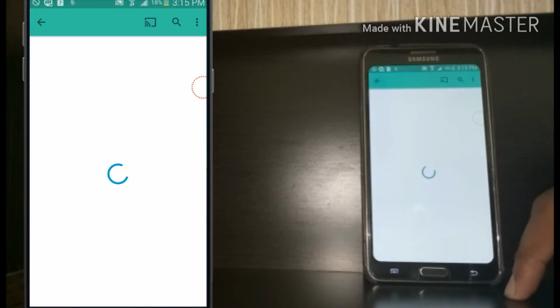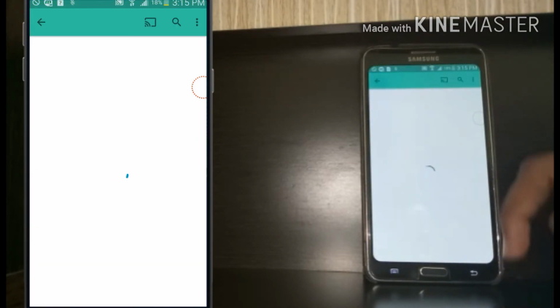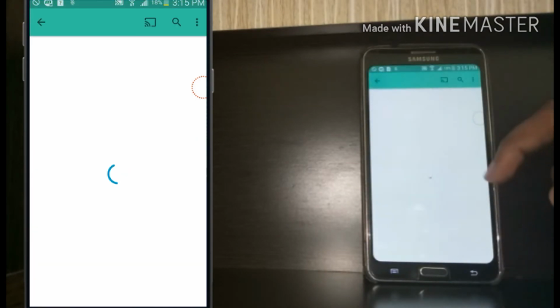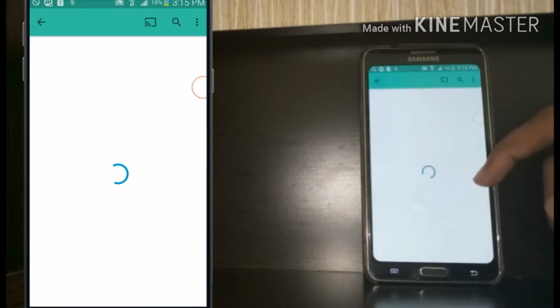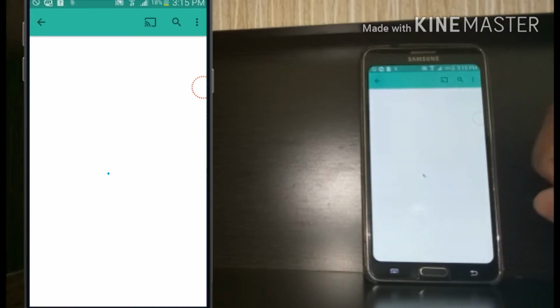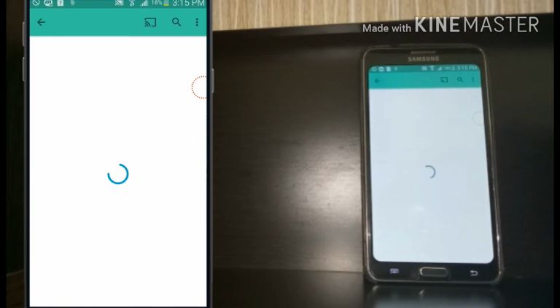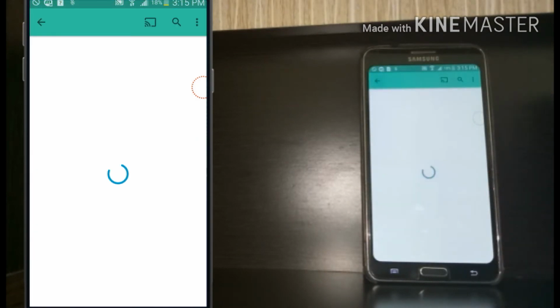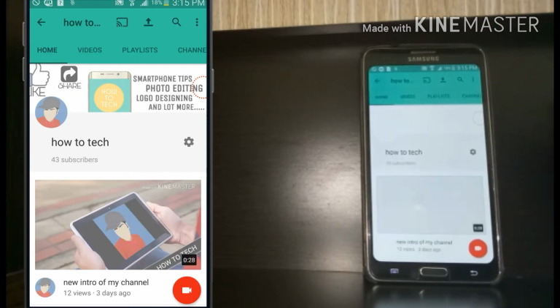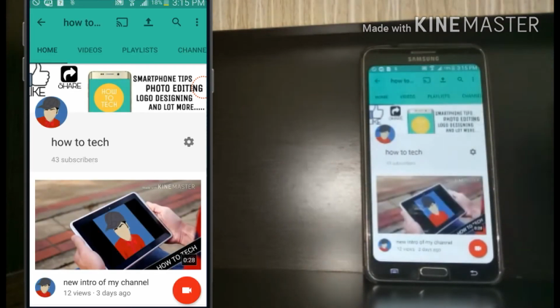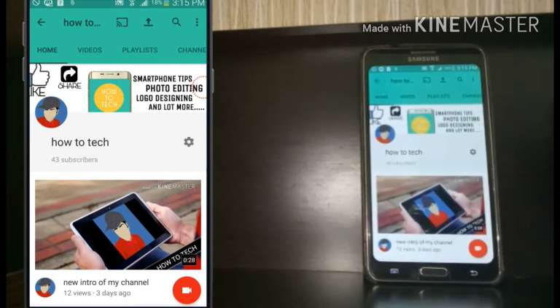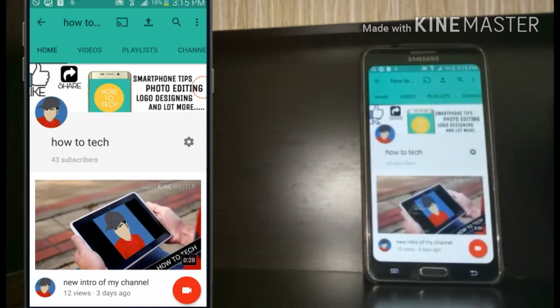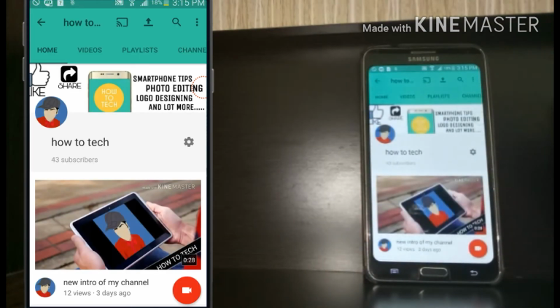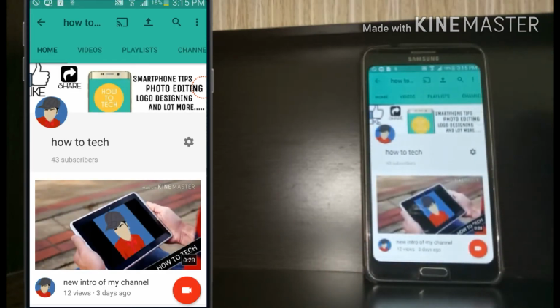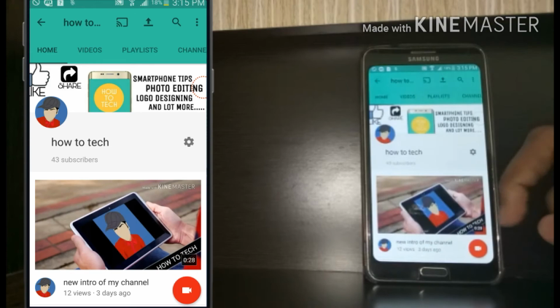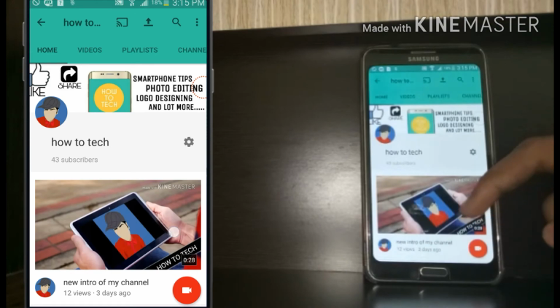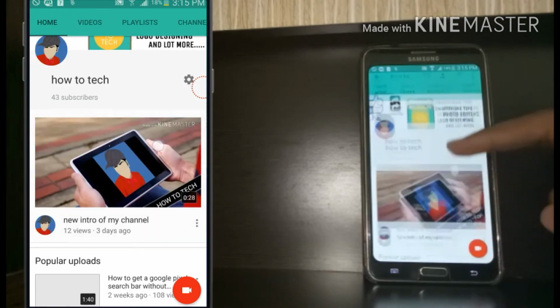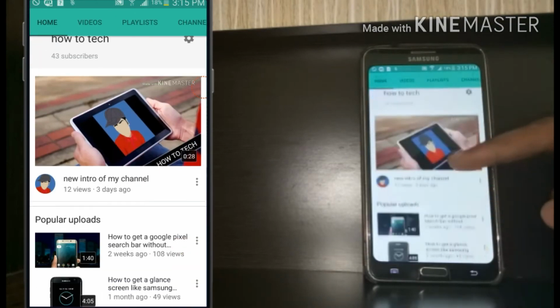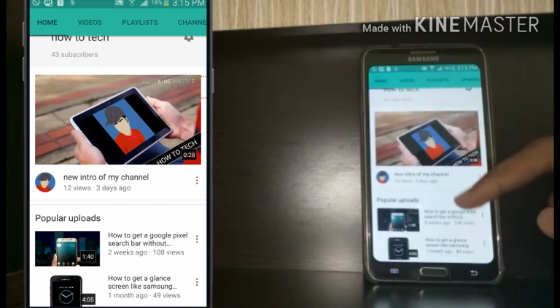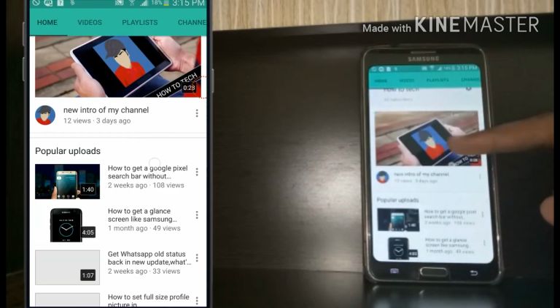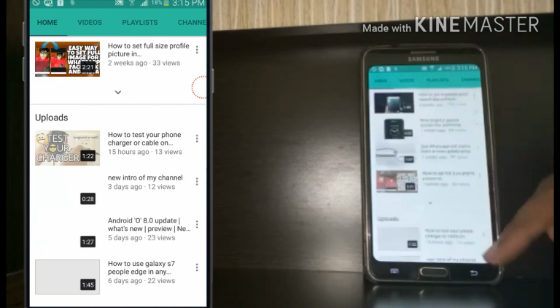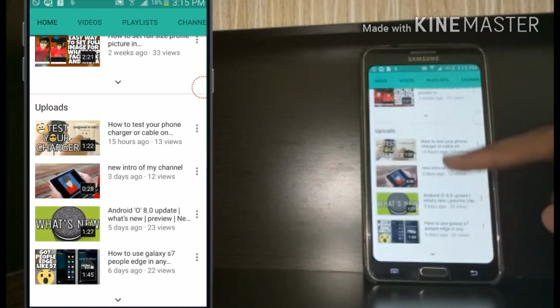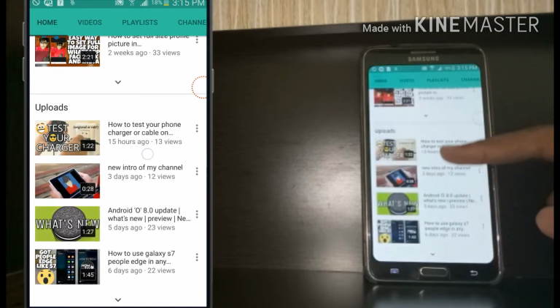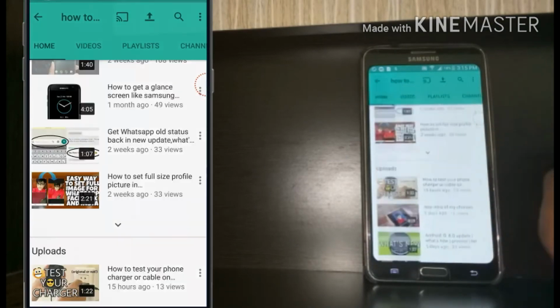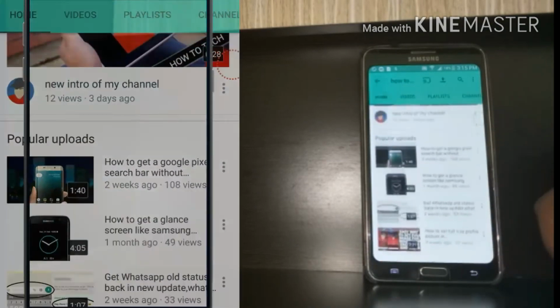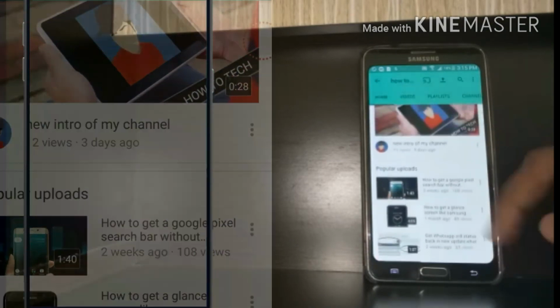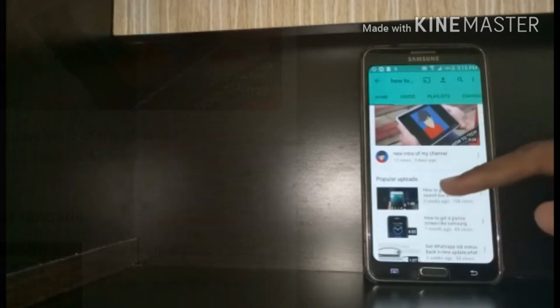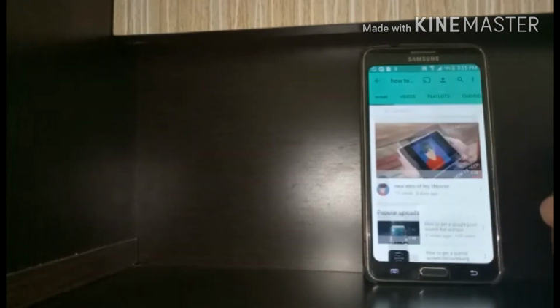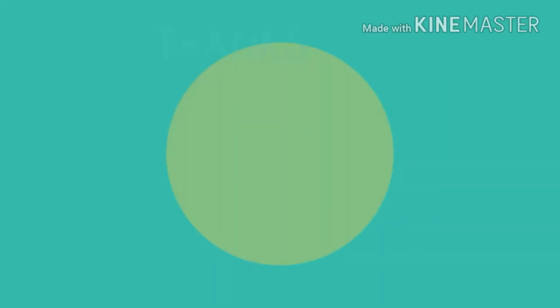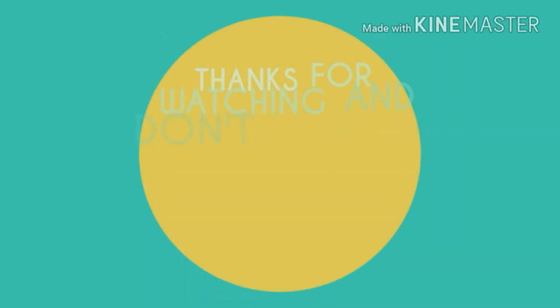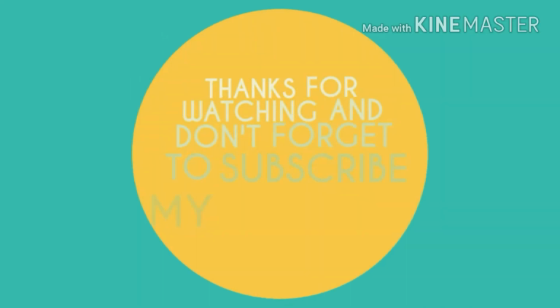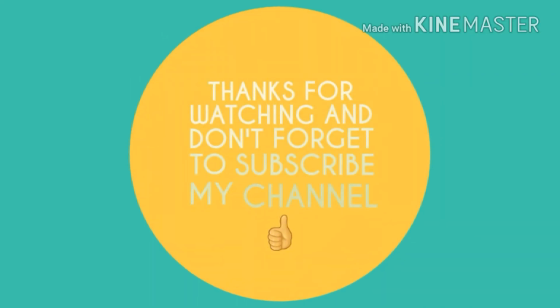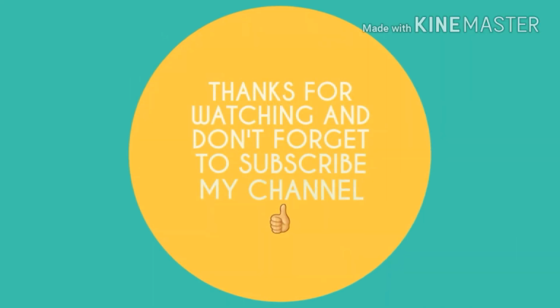Let's meet with another new exciting video from How2Tech, so stay tuned till then. And don't forget to subscribe to my channel.